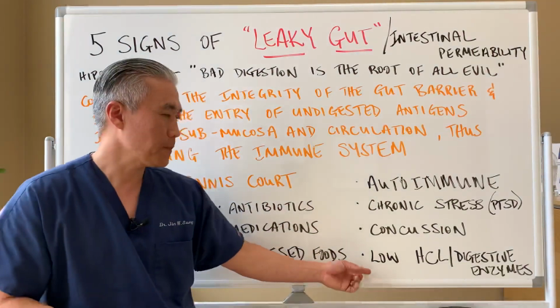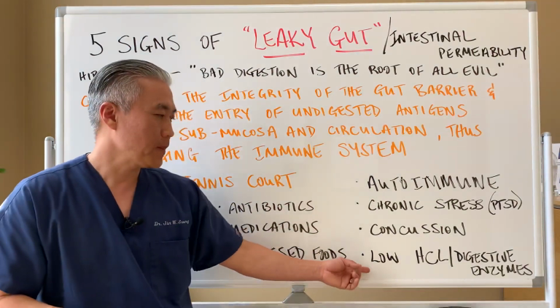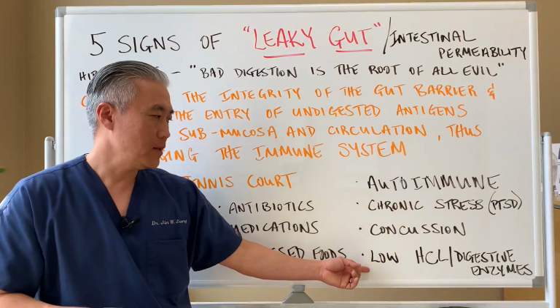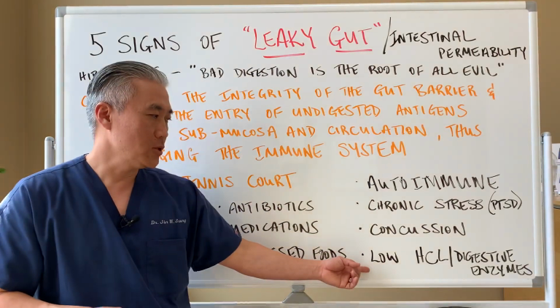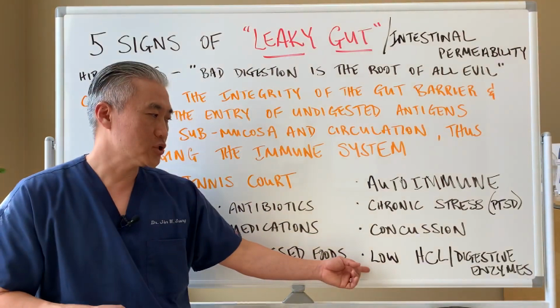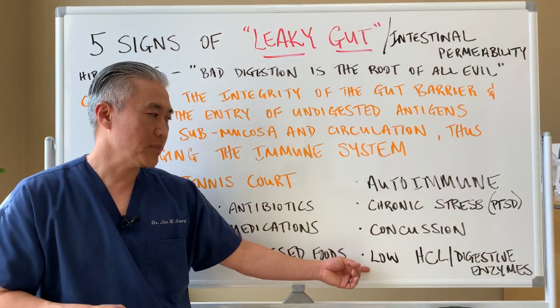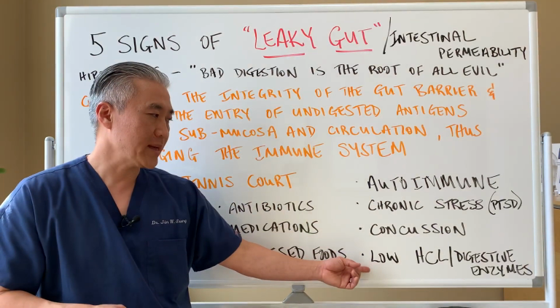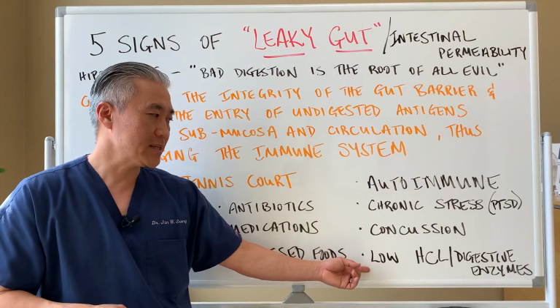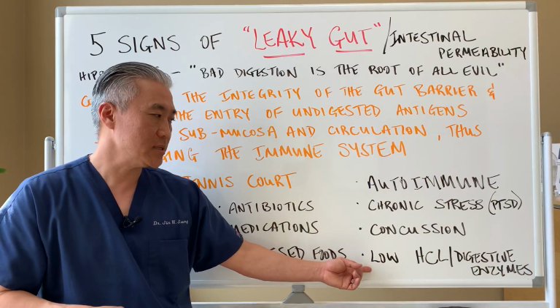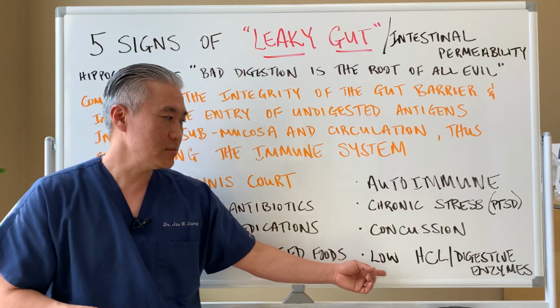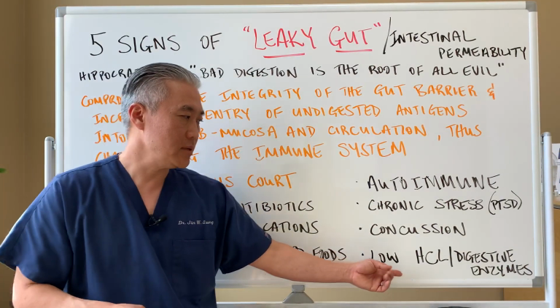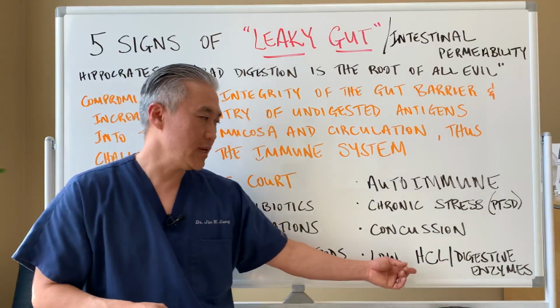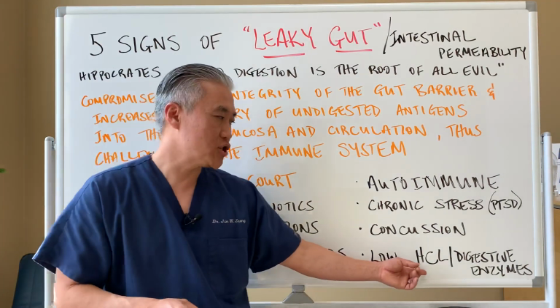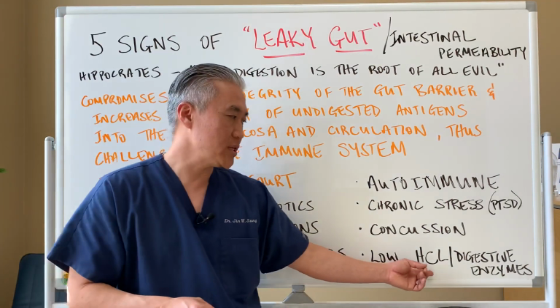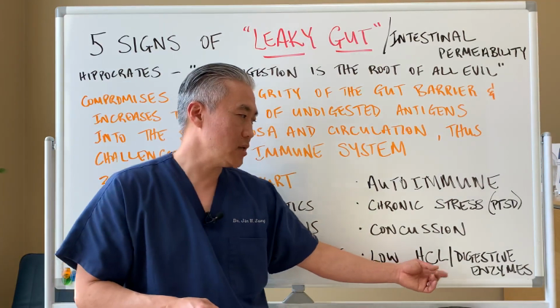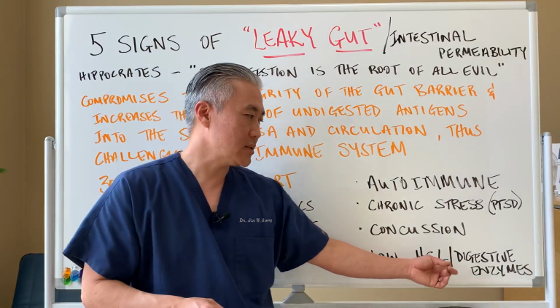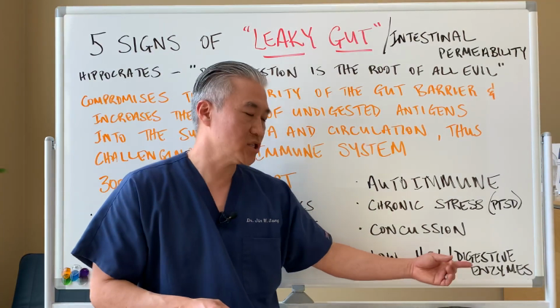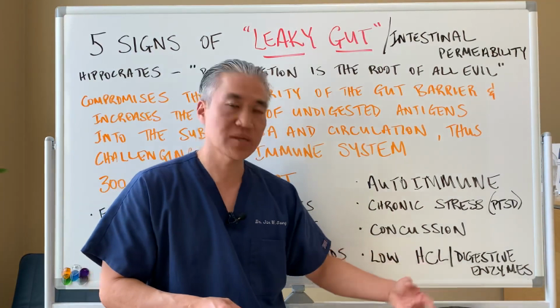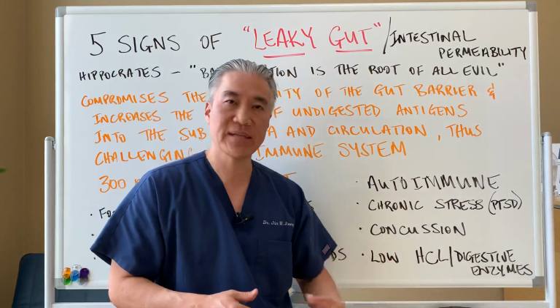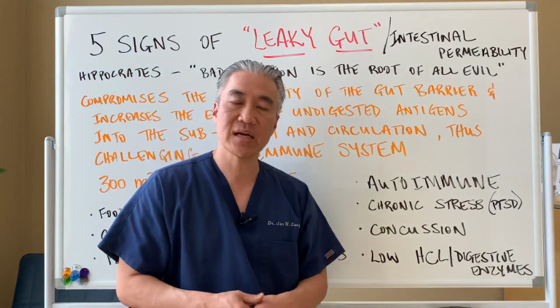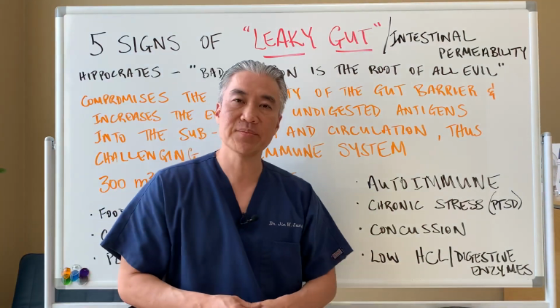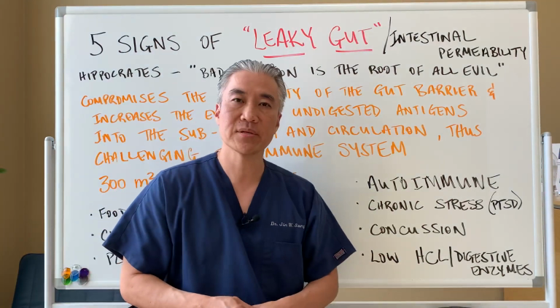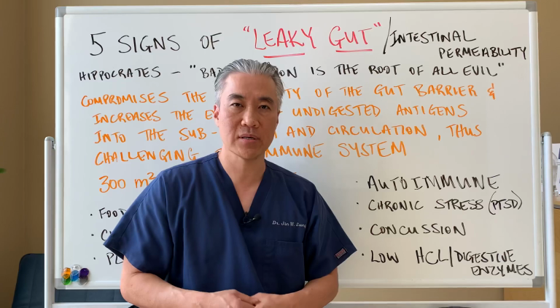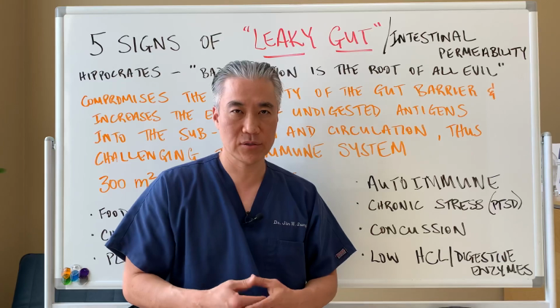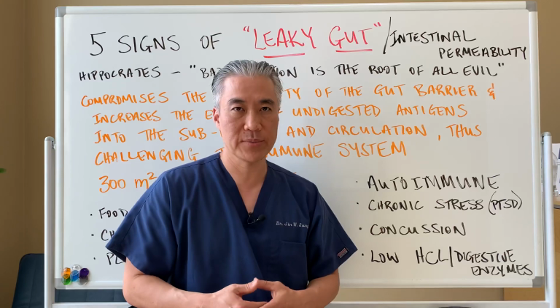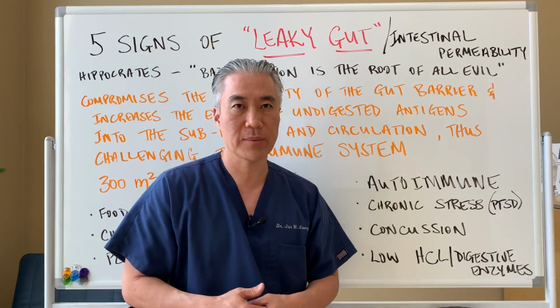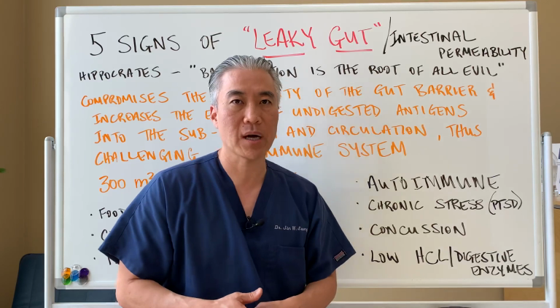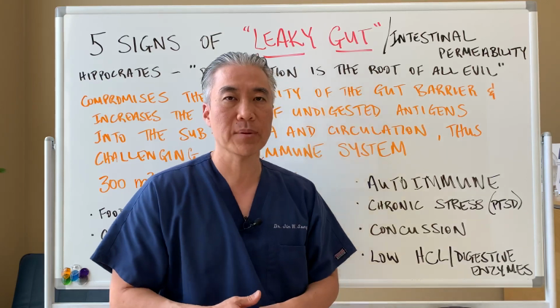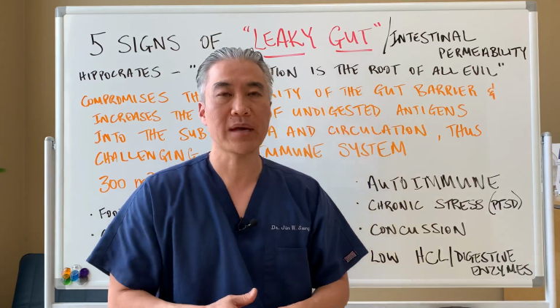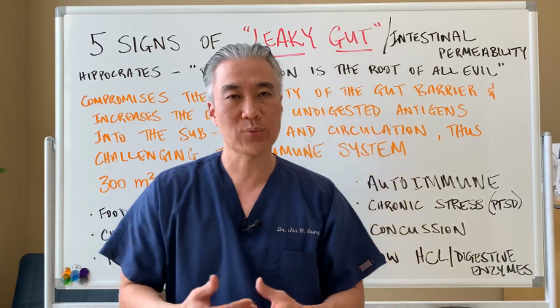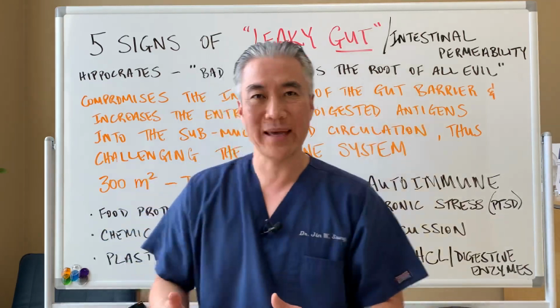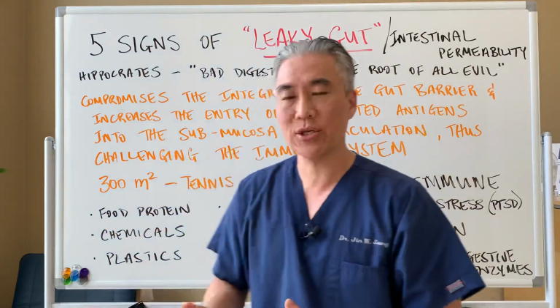Low stomach acid, HCl, and digestive enzymes can also be a problem as we age.